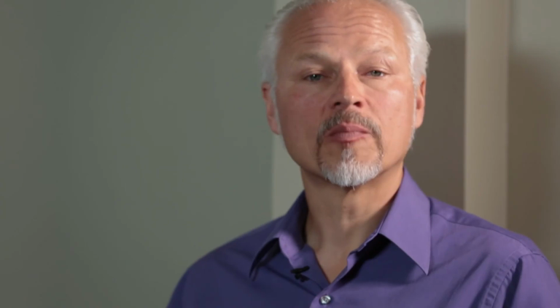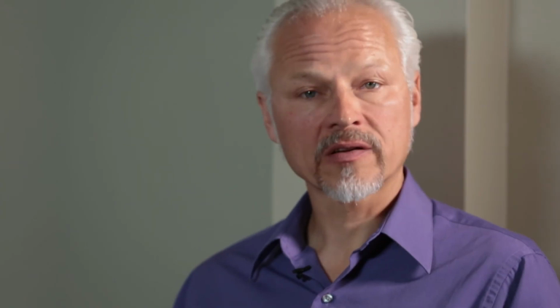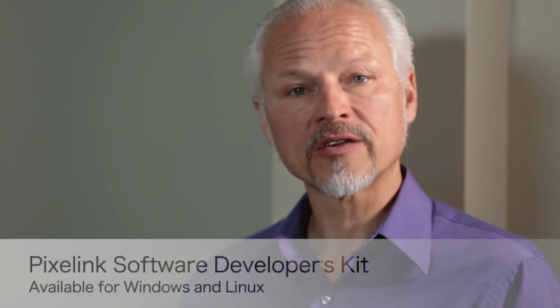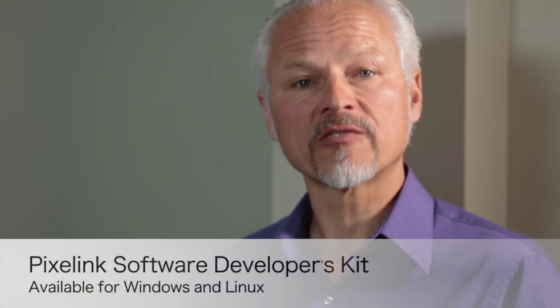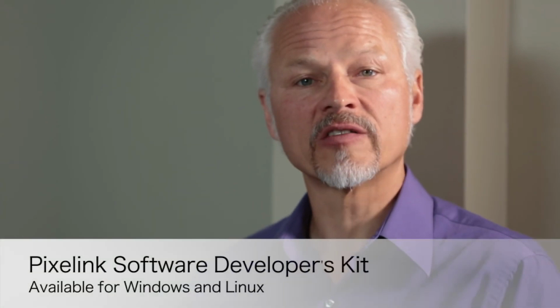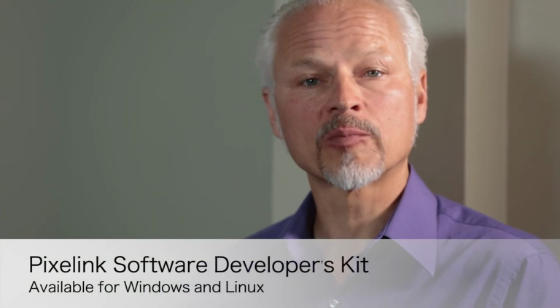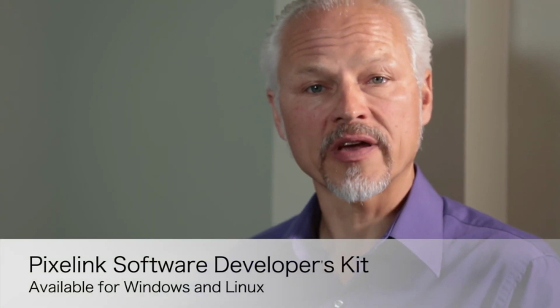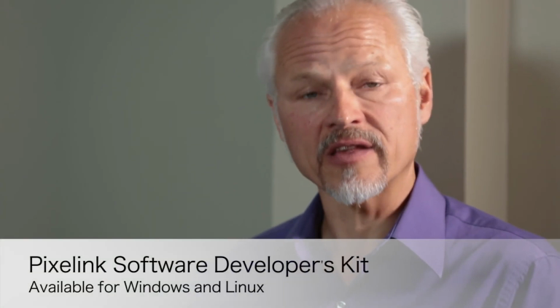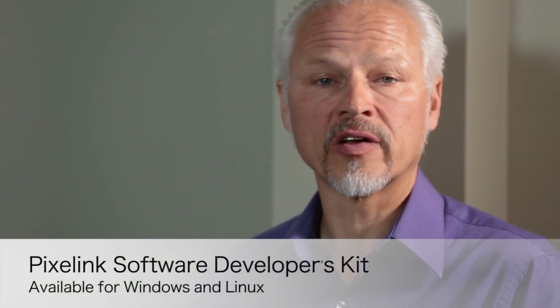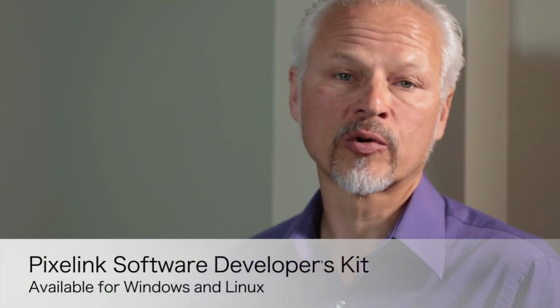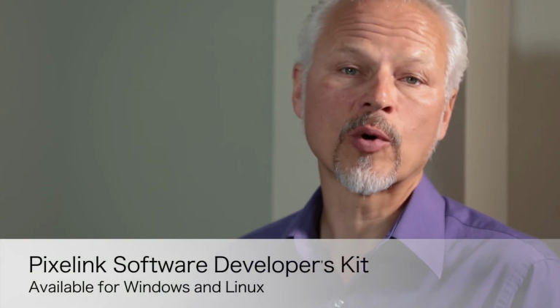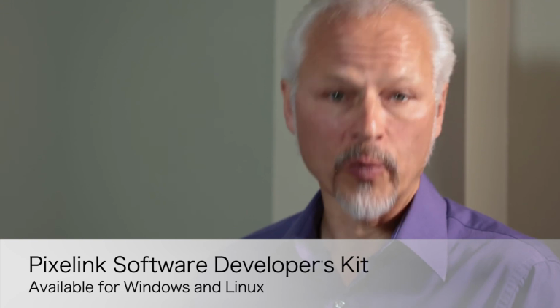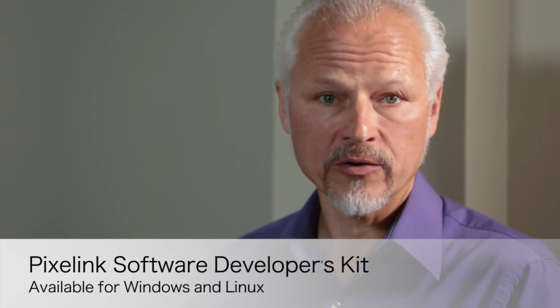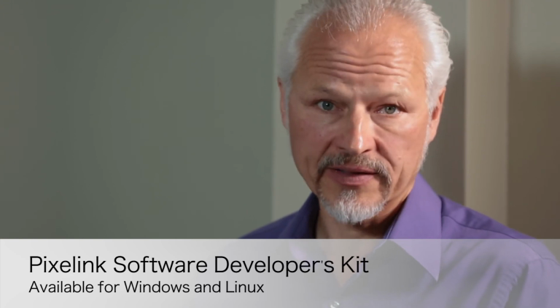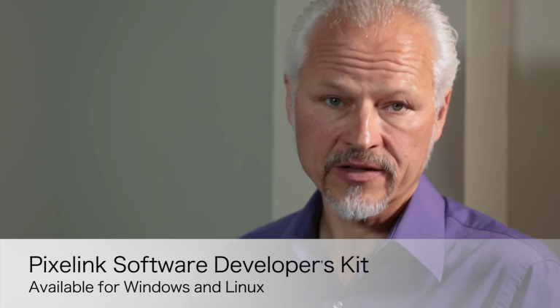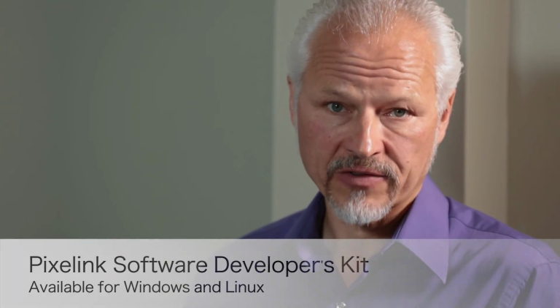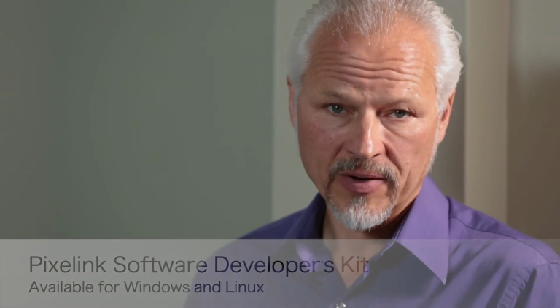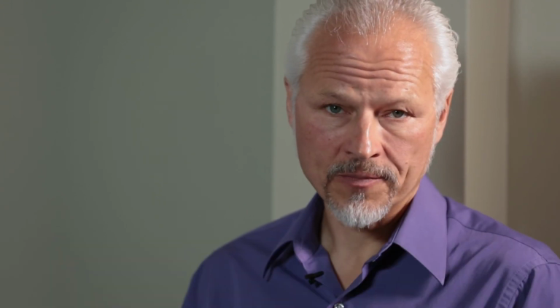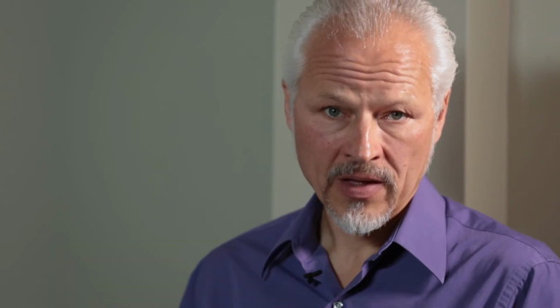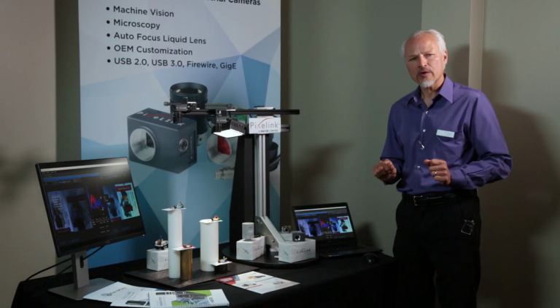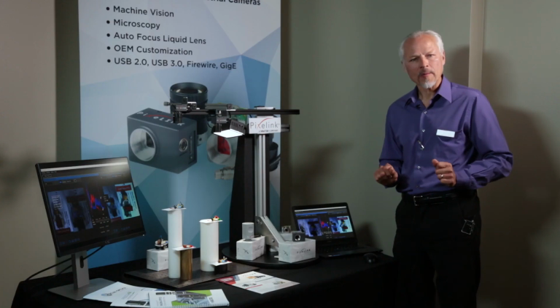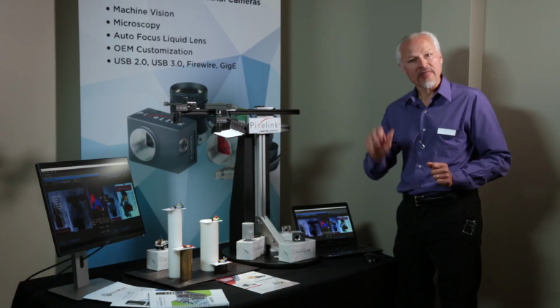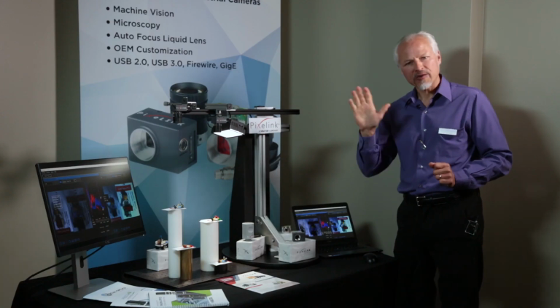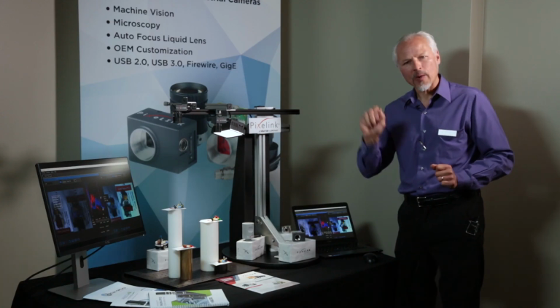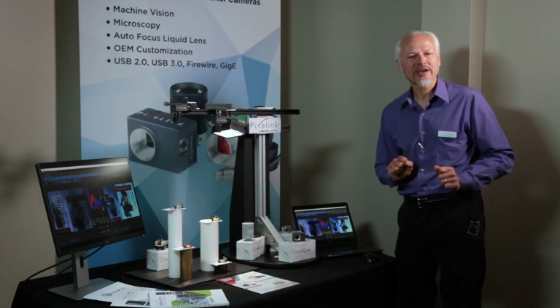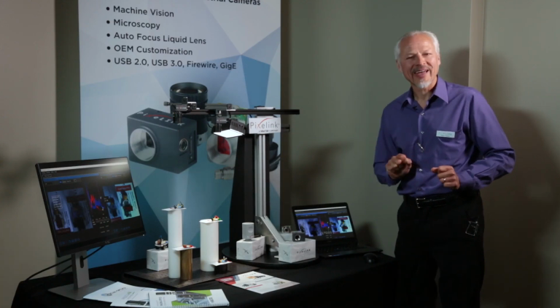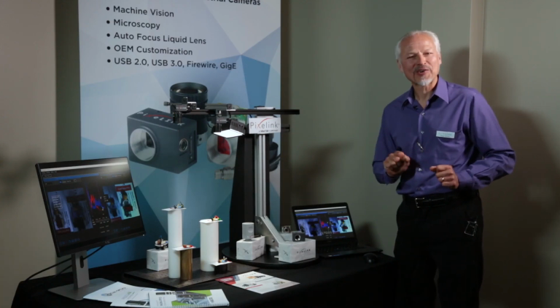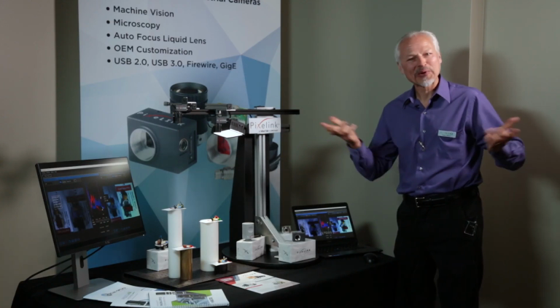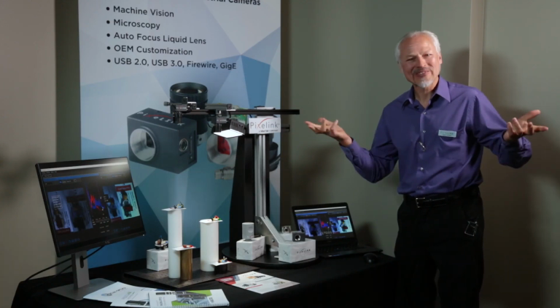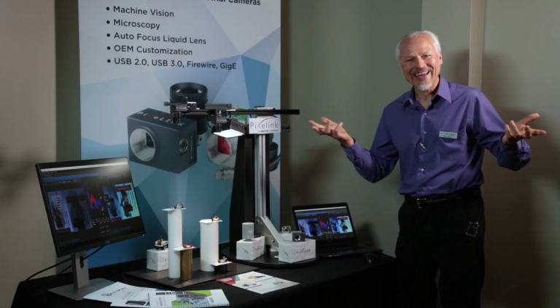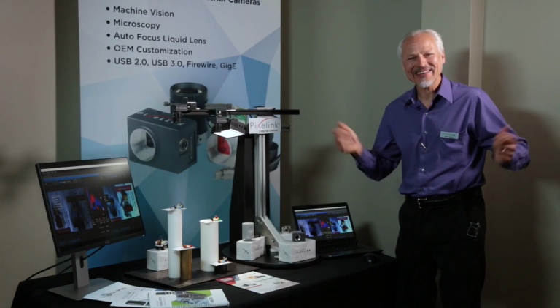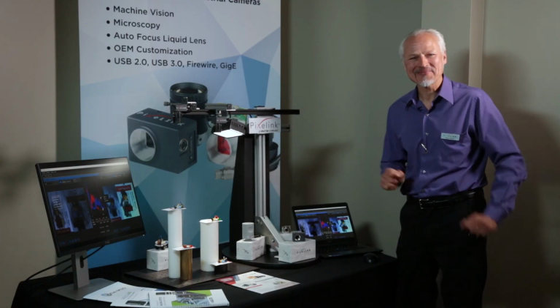The Pixelink software developers kit is available for both Windows and Linux environments. Thank you for watching, and hopefully we'll see you again next time.